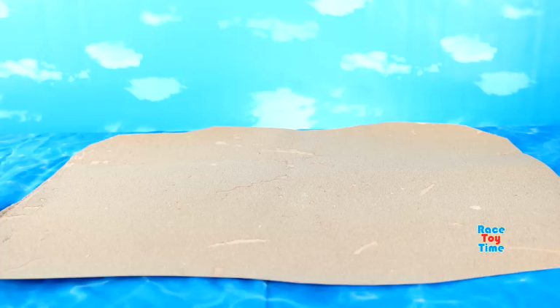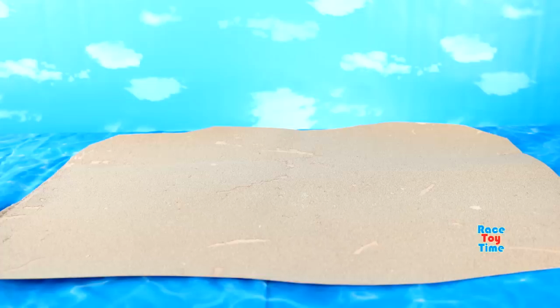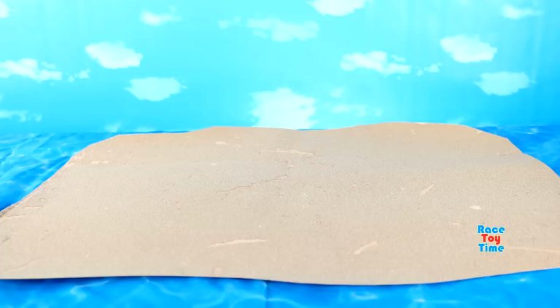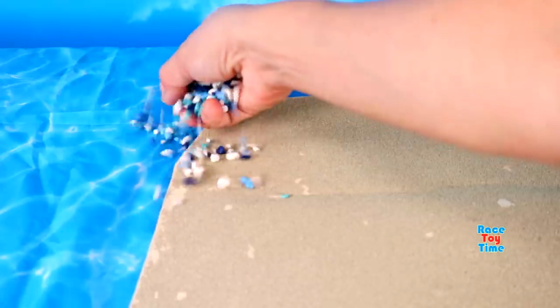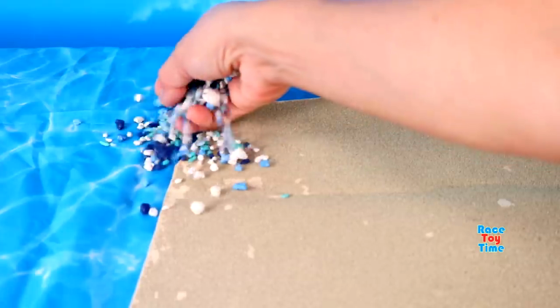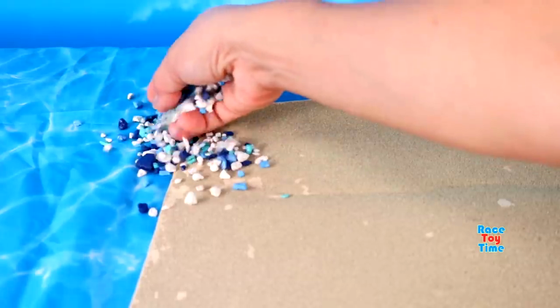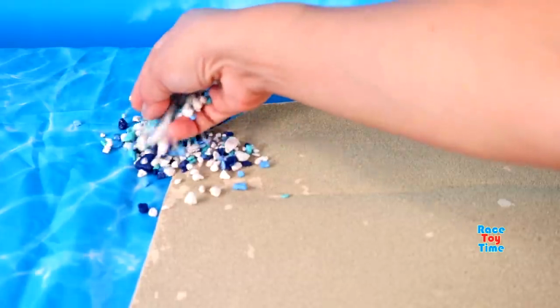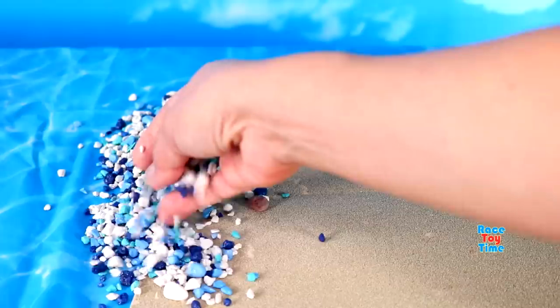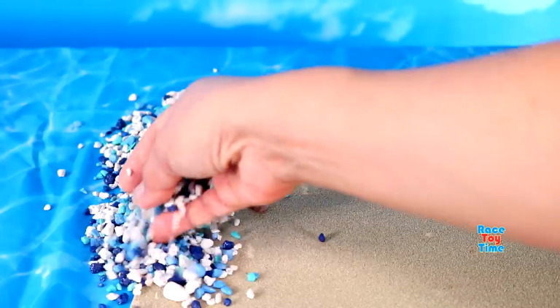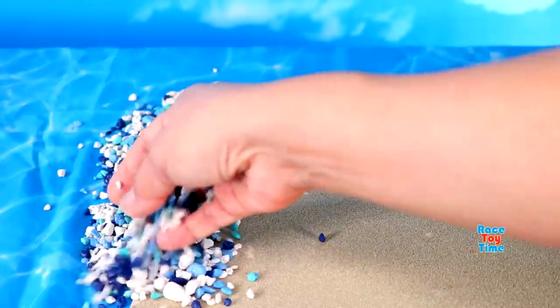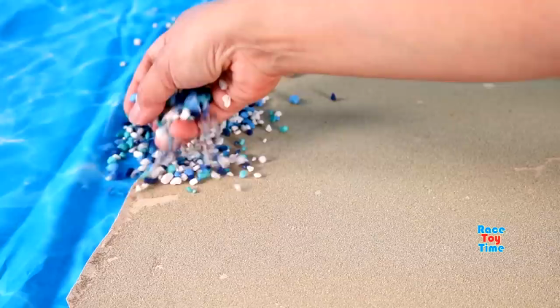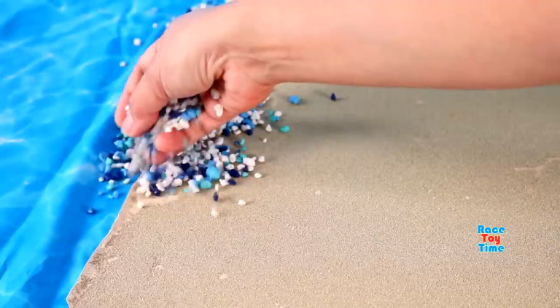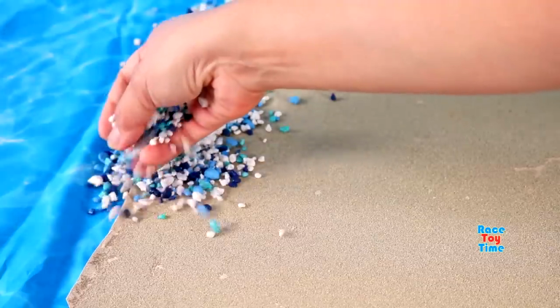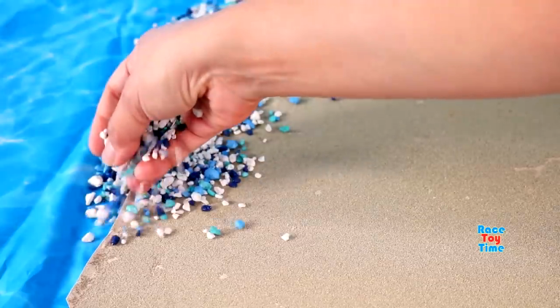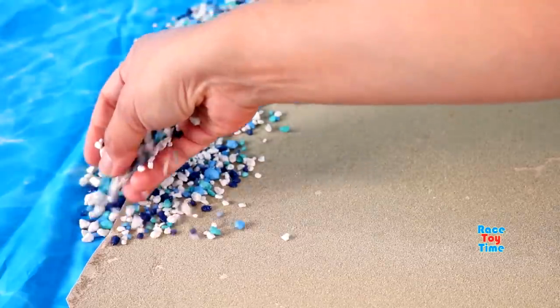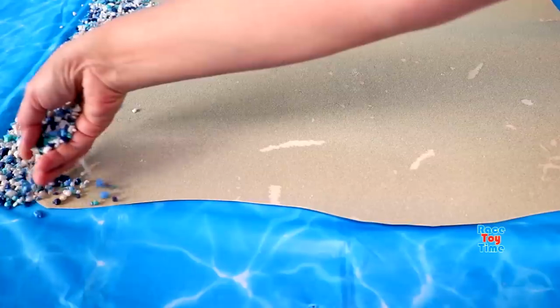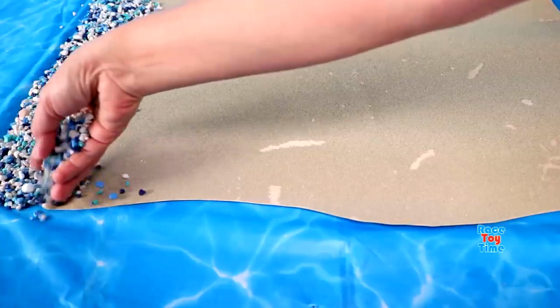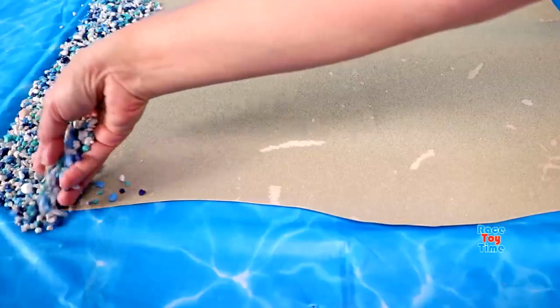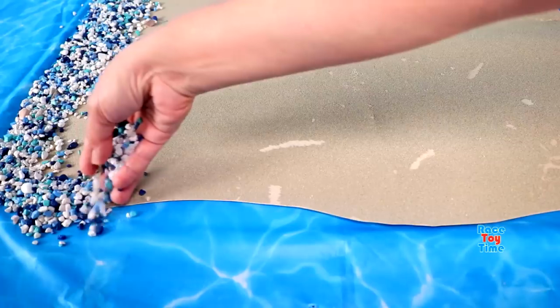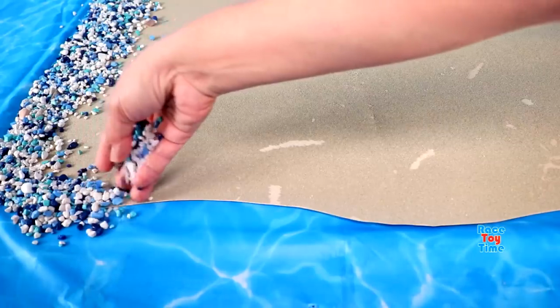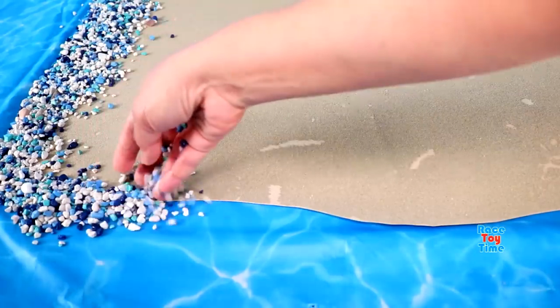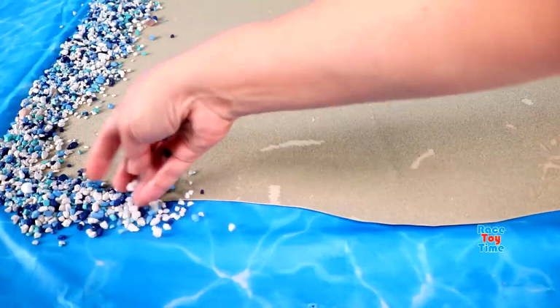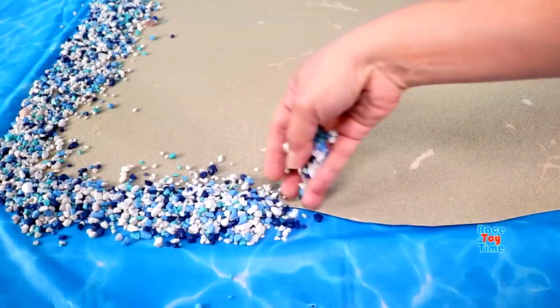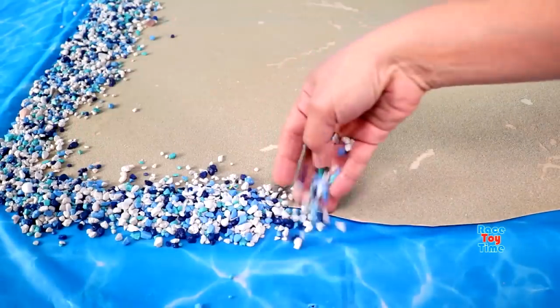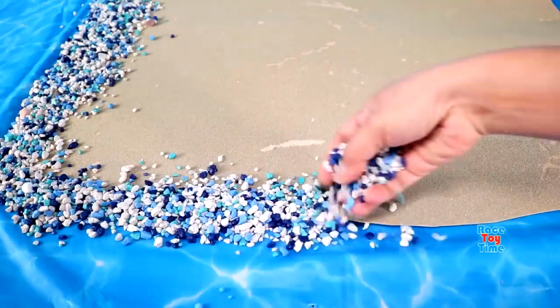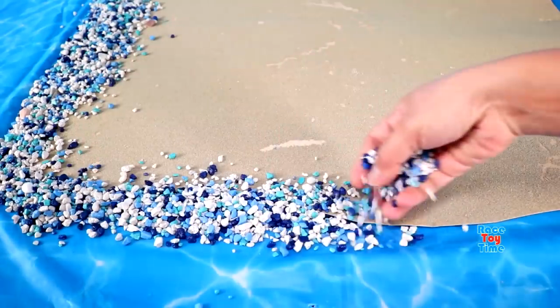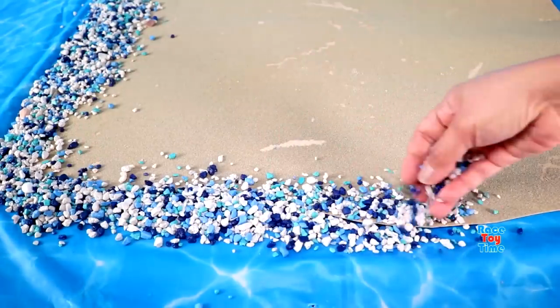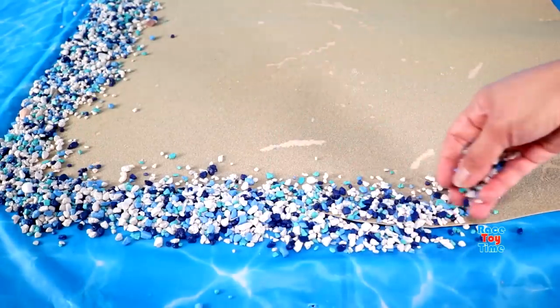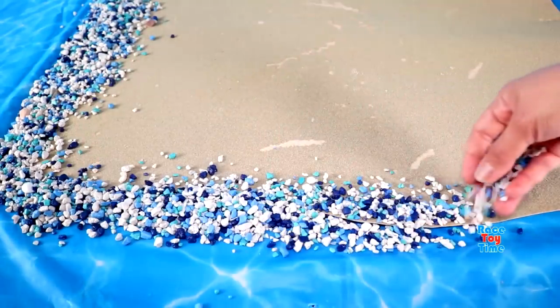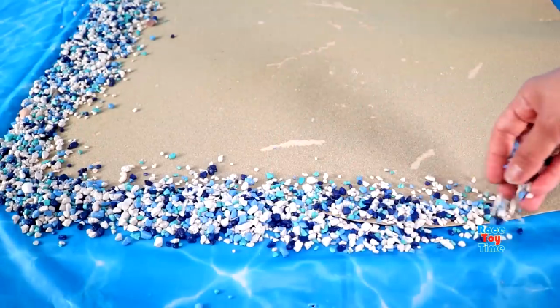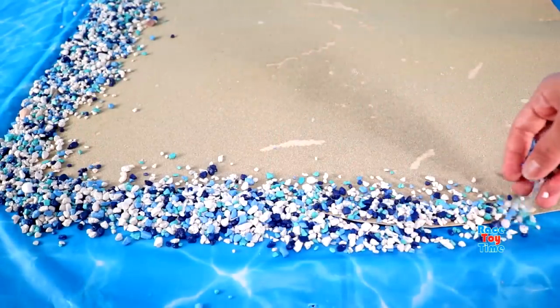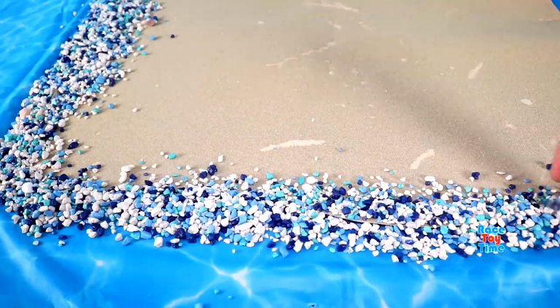Hello guys, today I'm going to make an island diorama for Playmobil animal figurines.